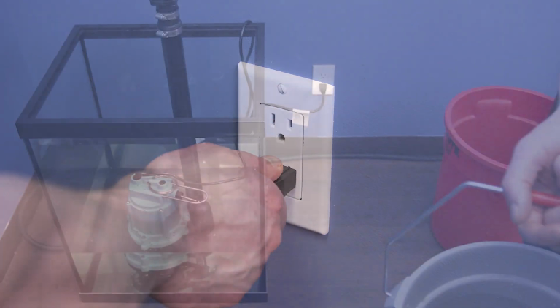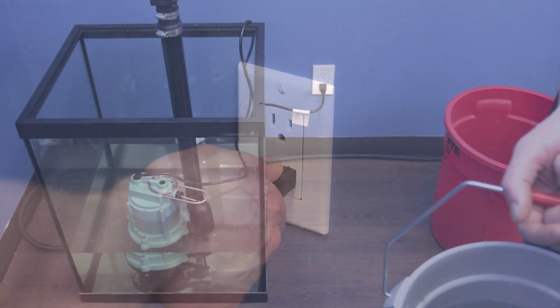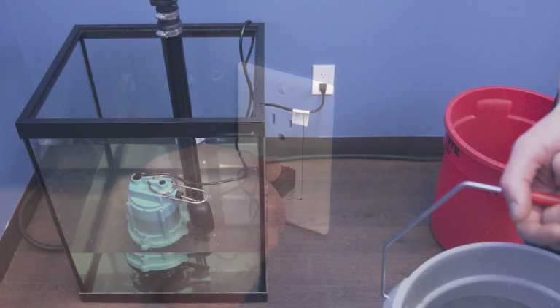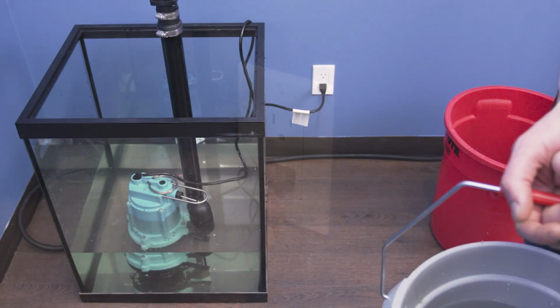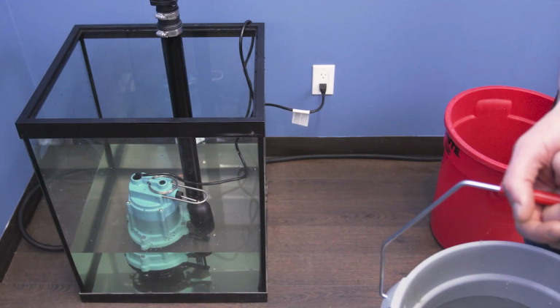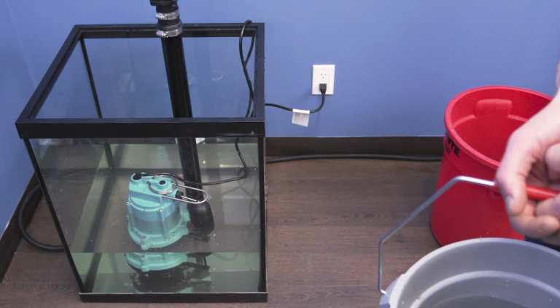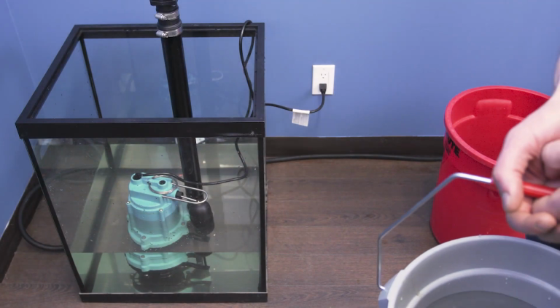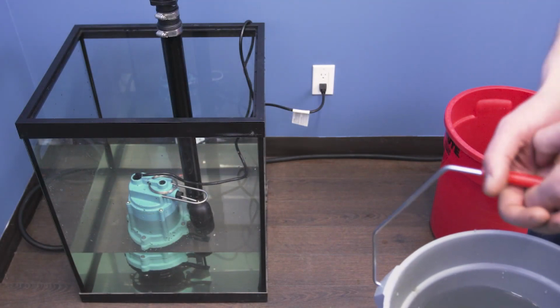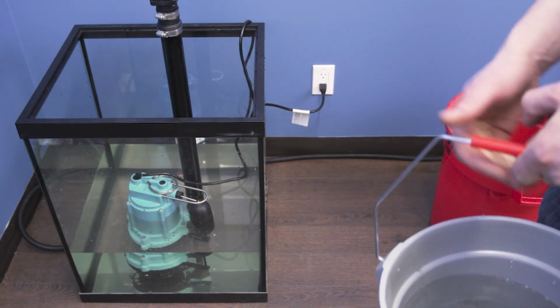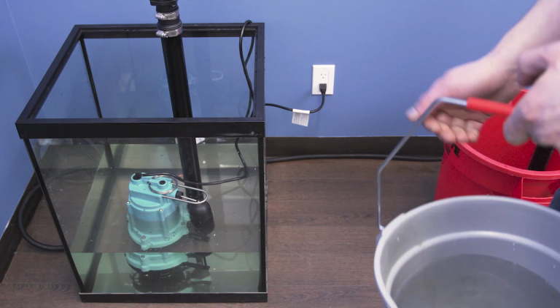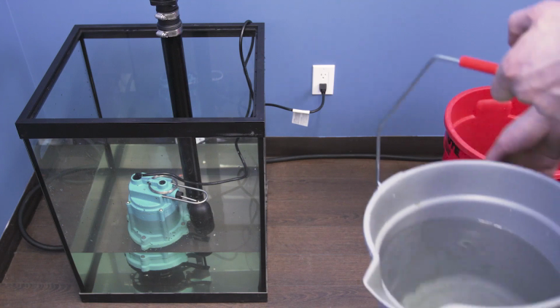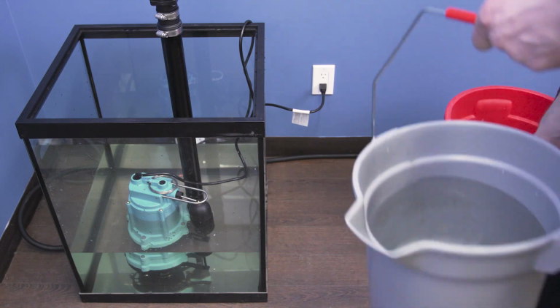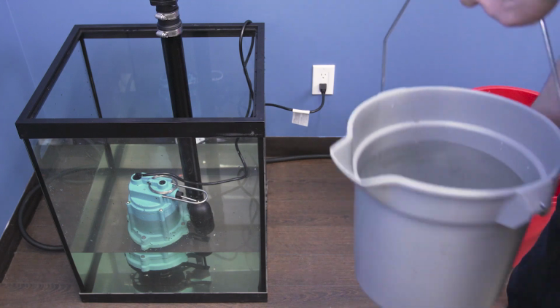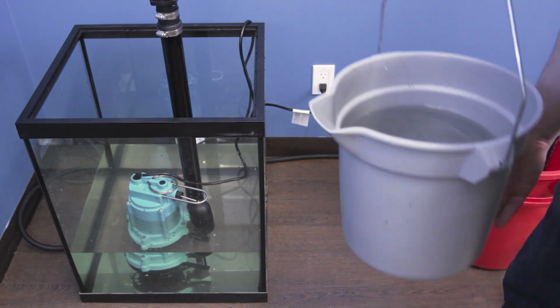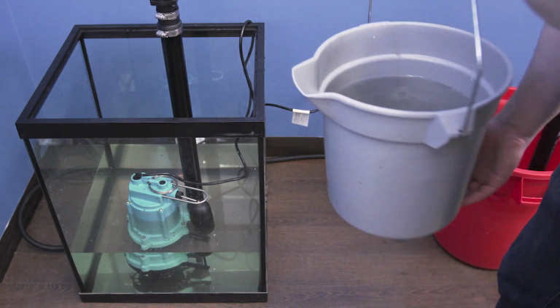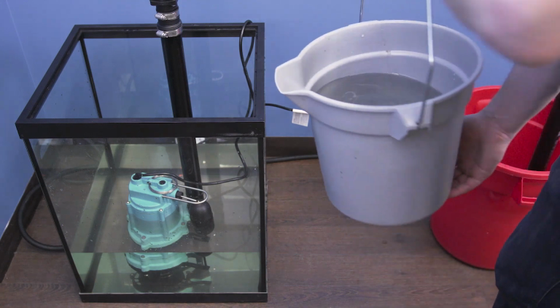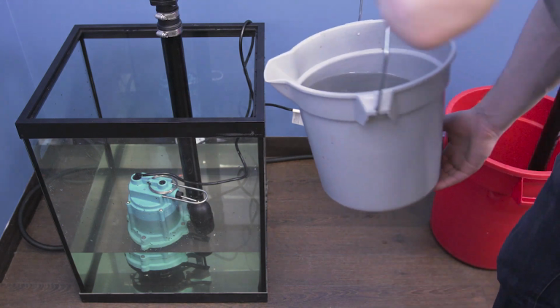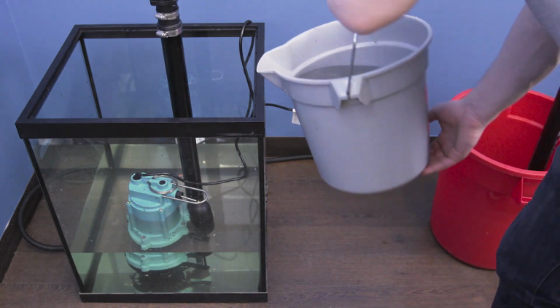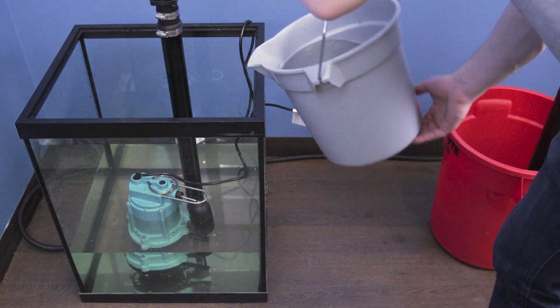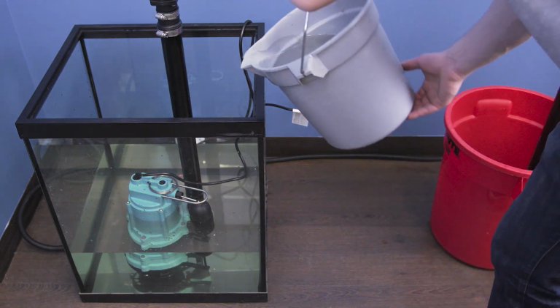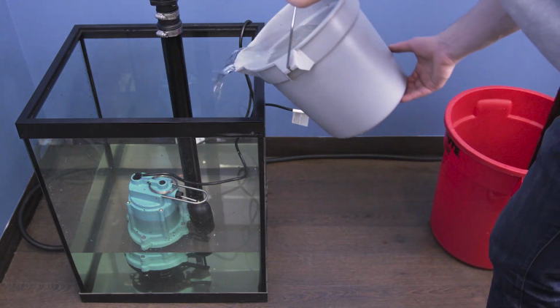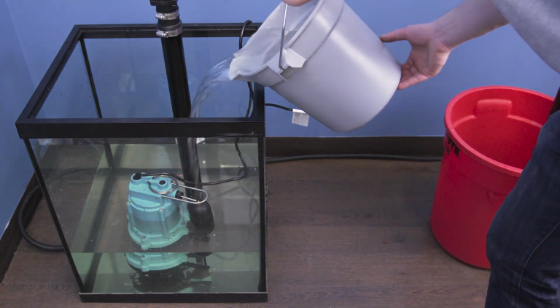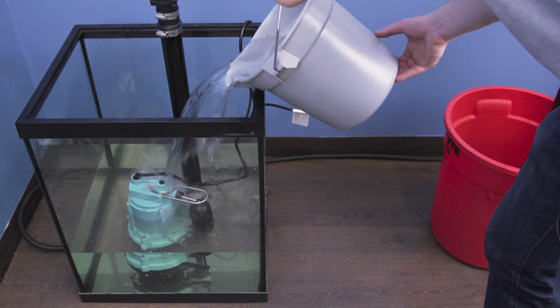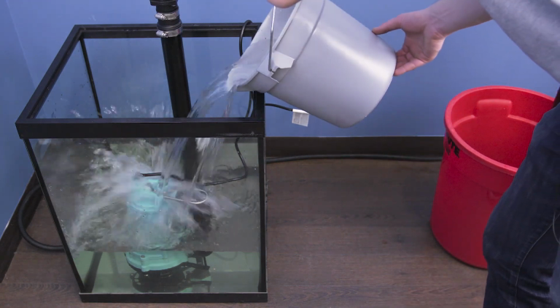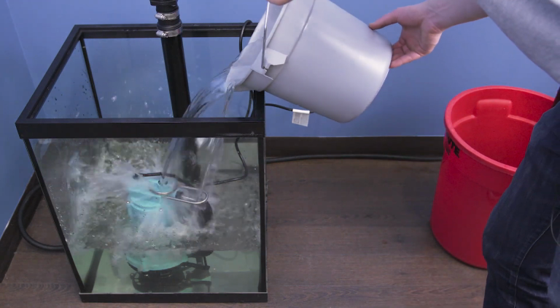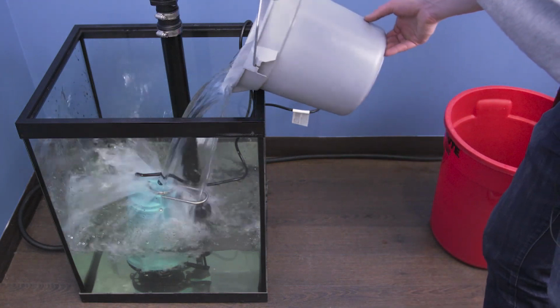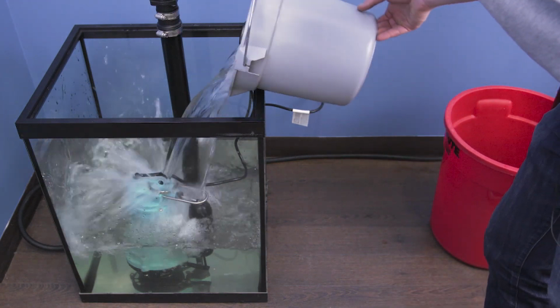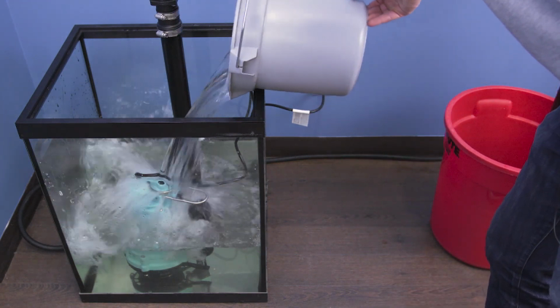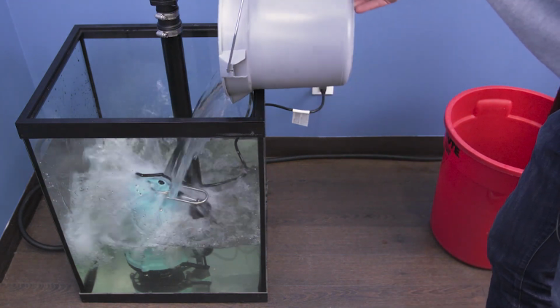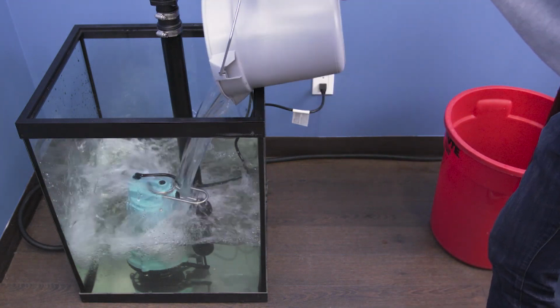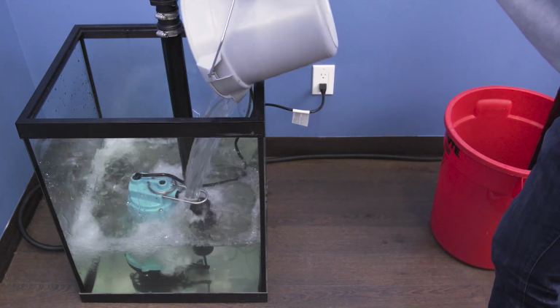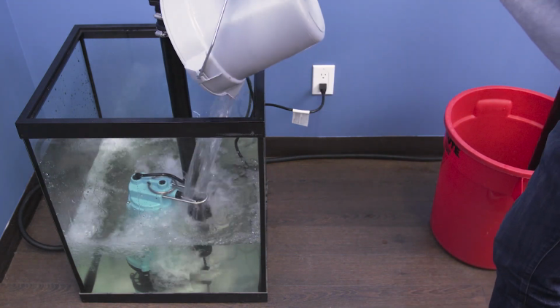Finally, use a bucket of water to fill the basin and test that your pump is in good working order.